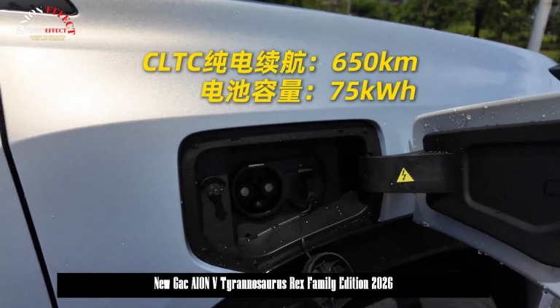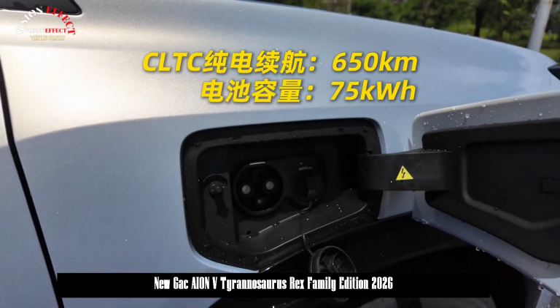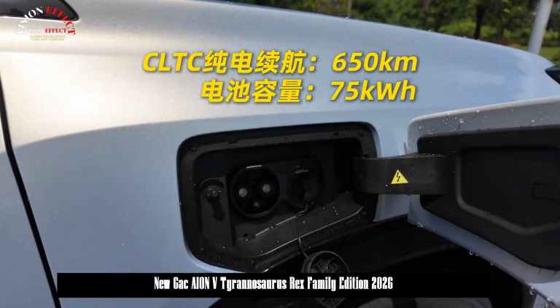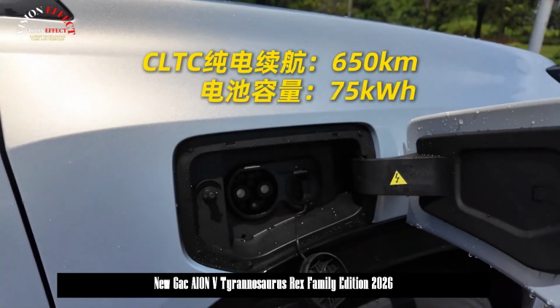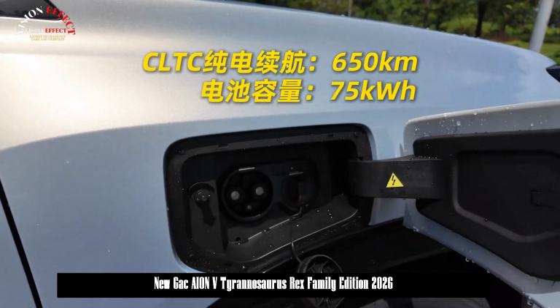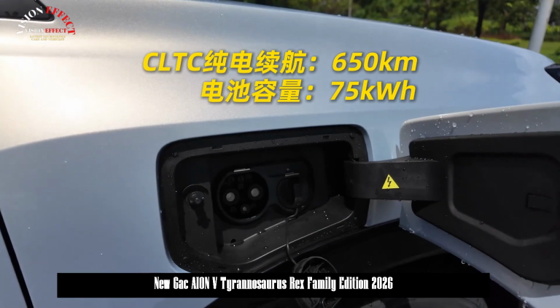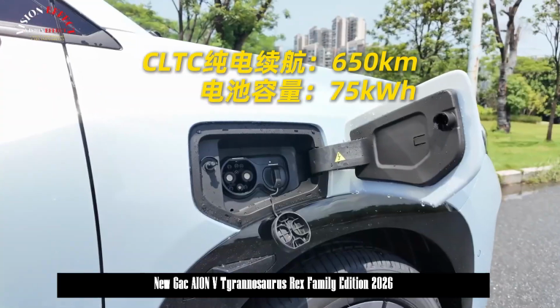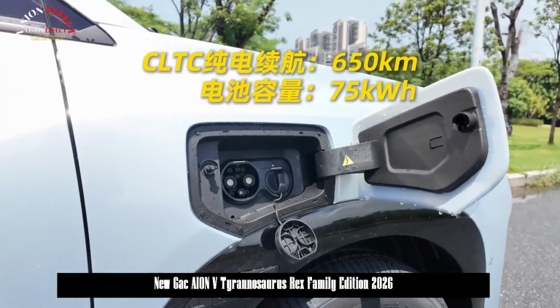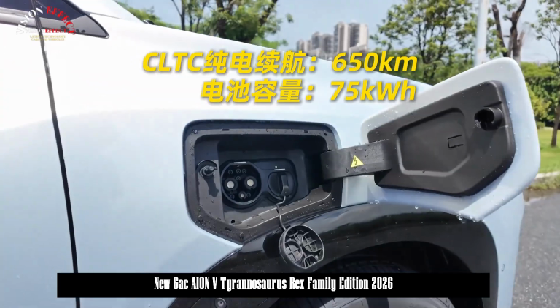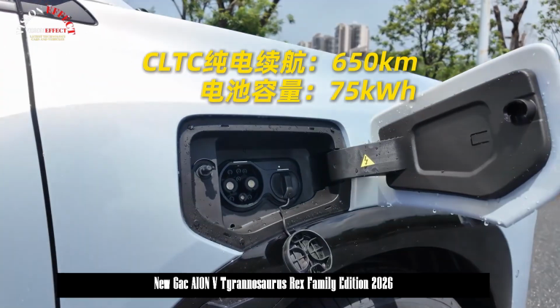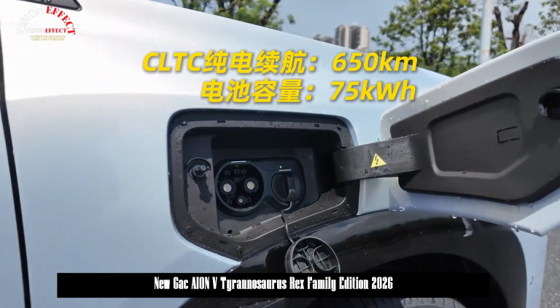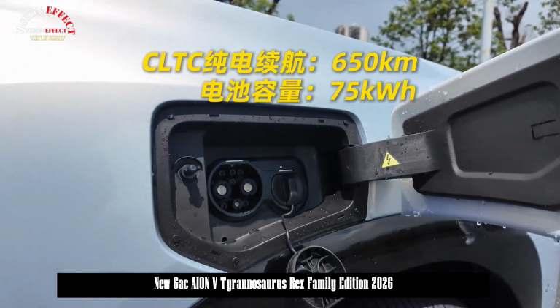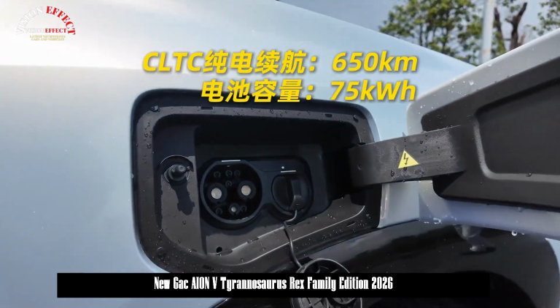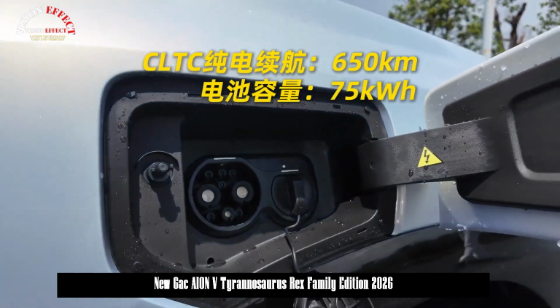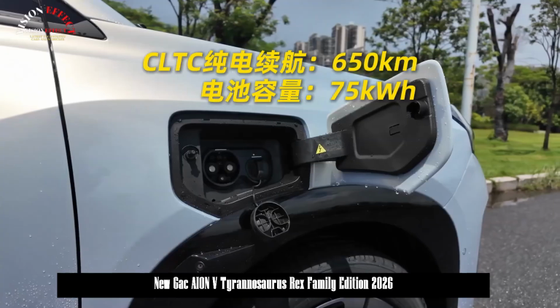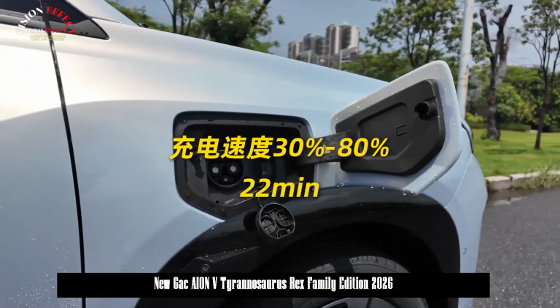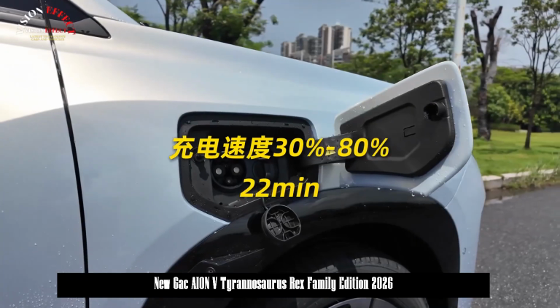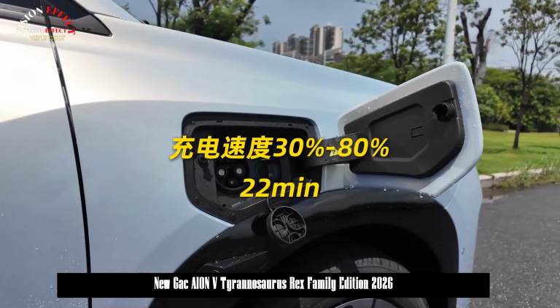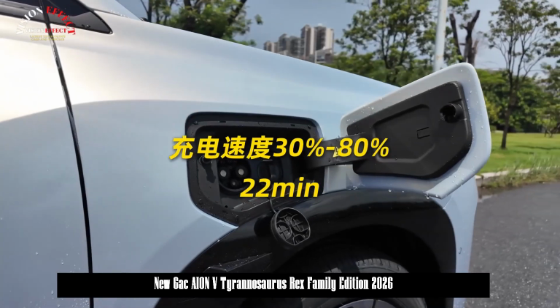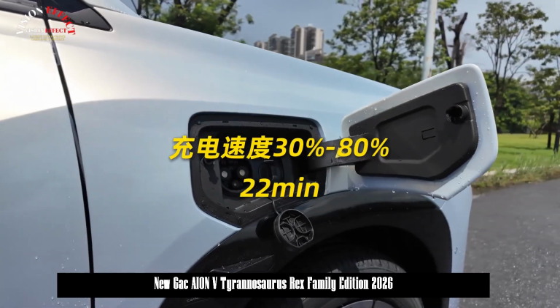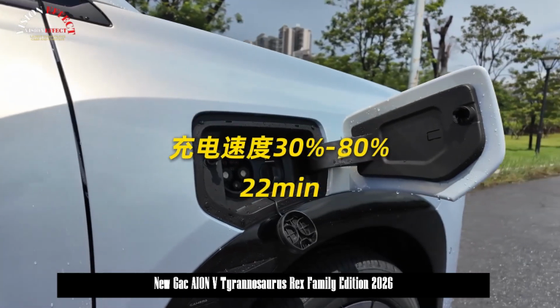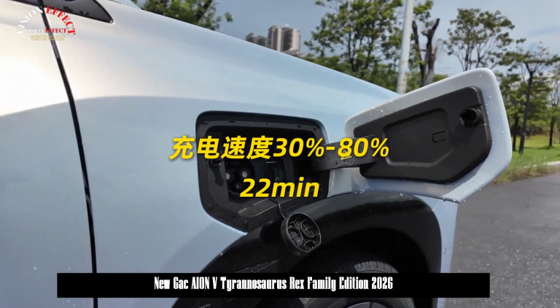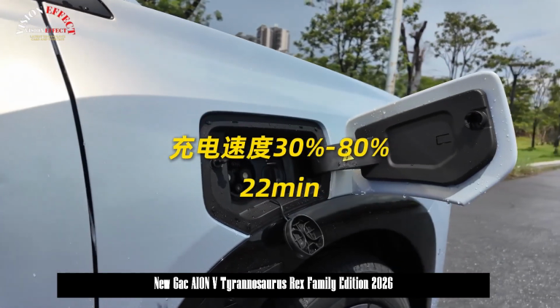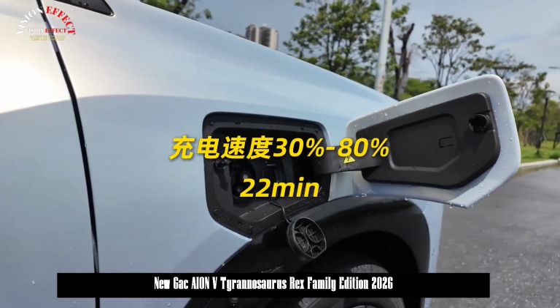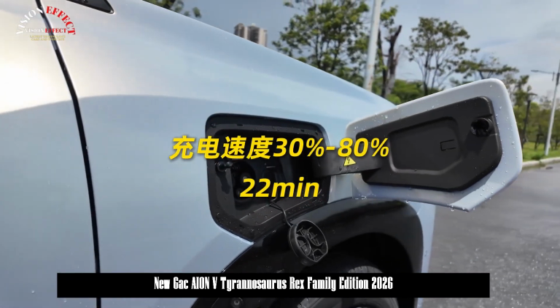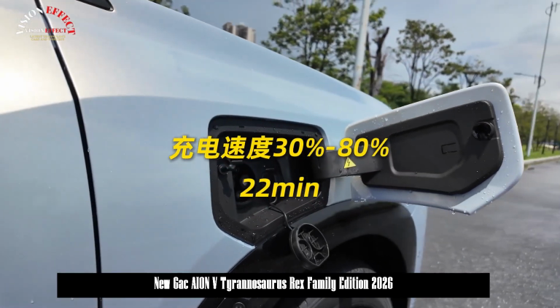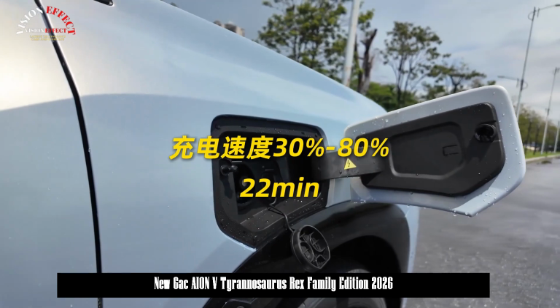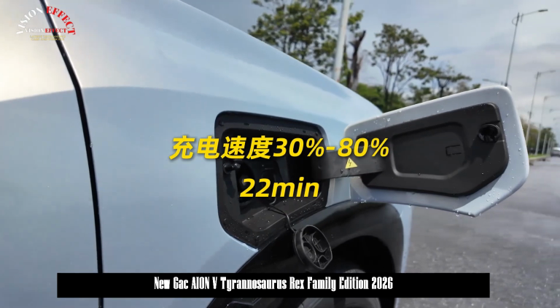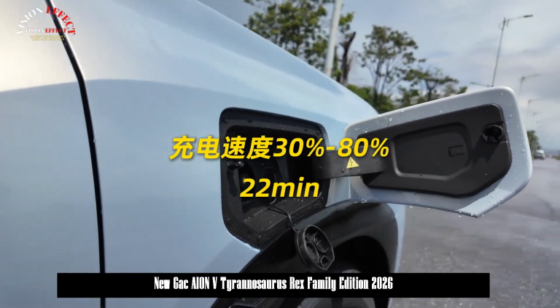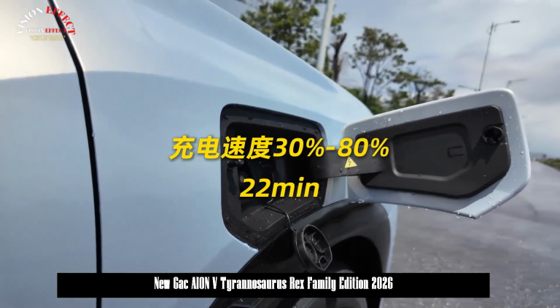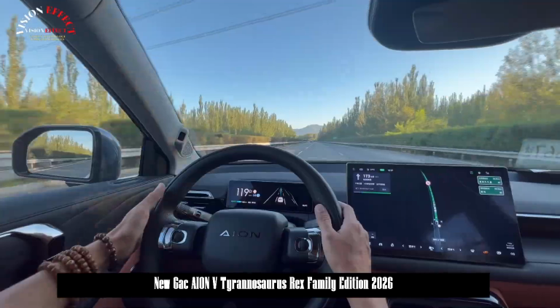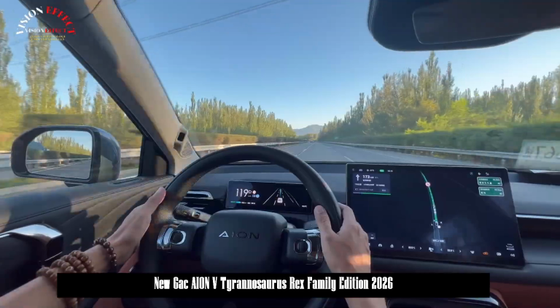The rear design, with its longitudinal taillights and centrally located AION logo, maintains a clean appearance.